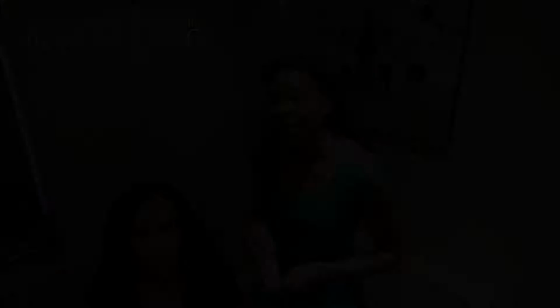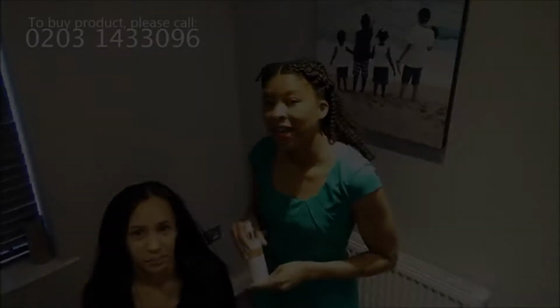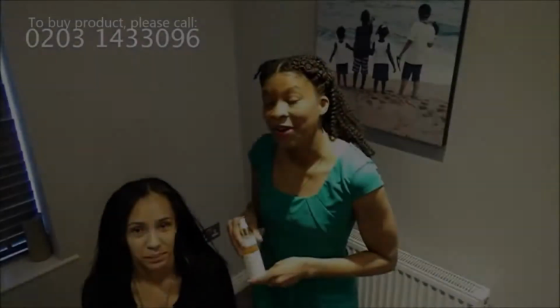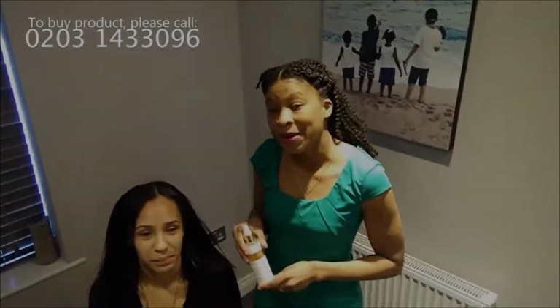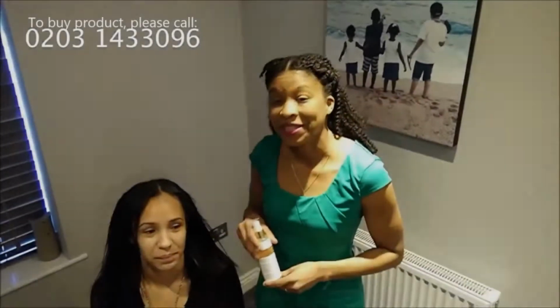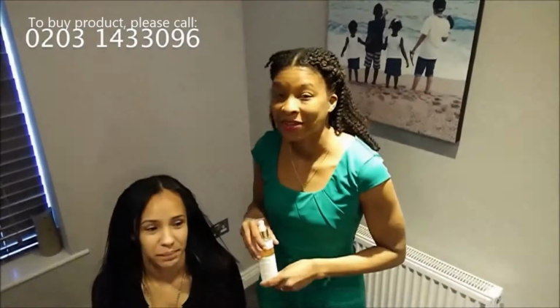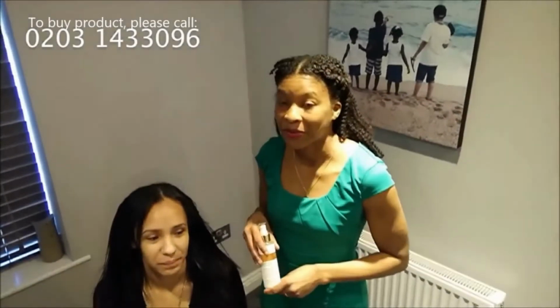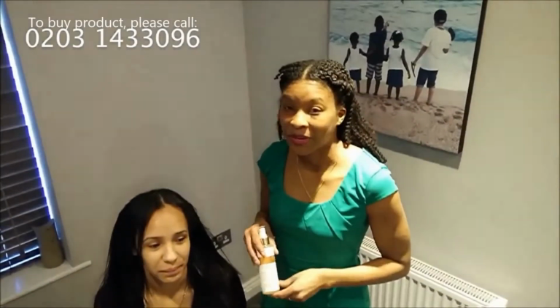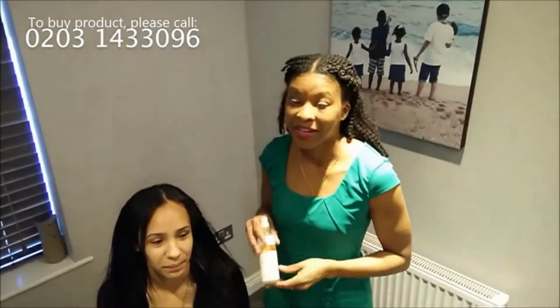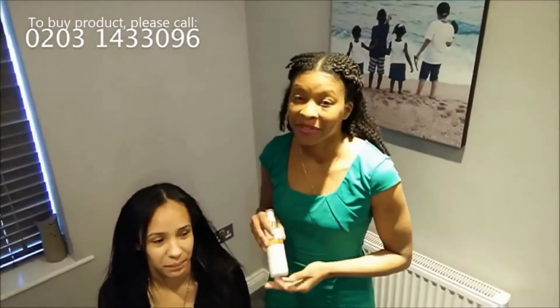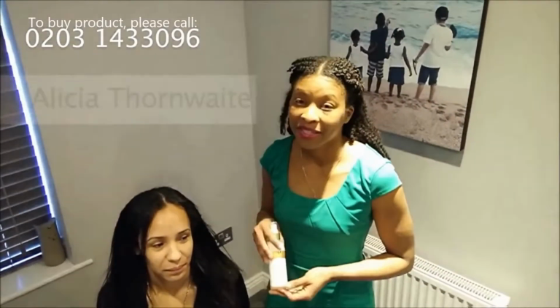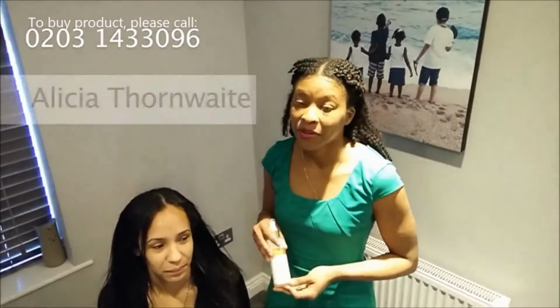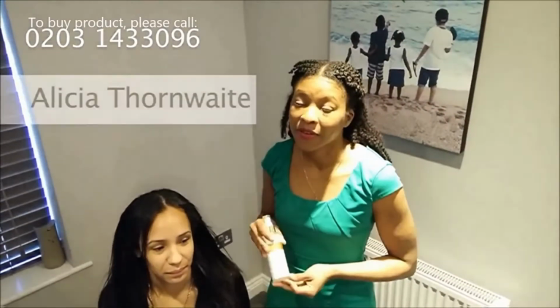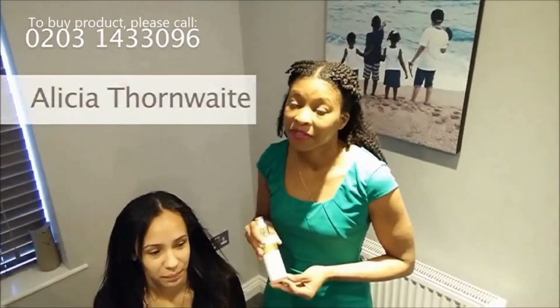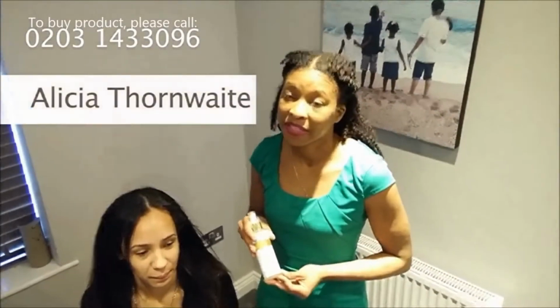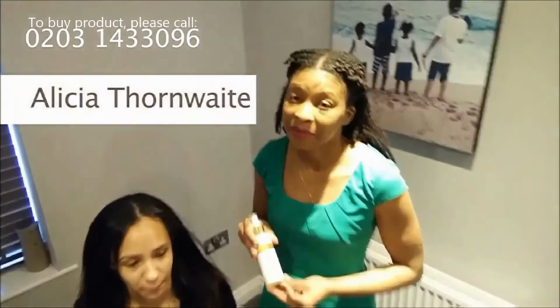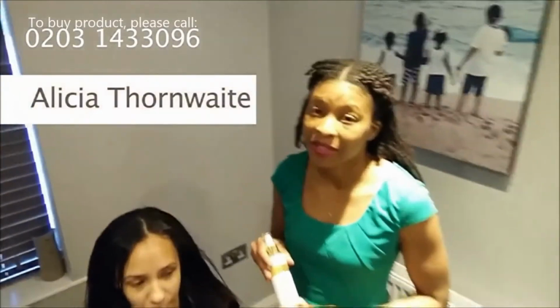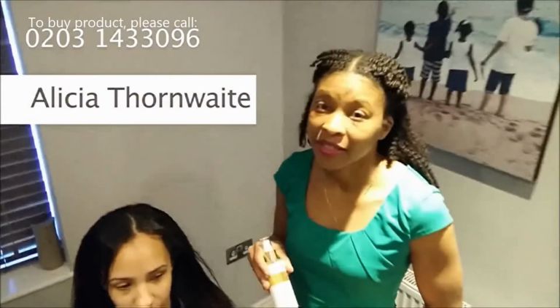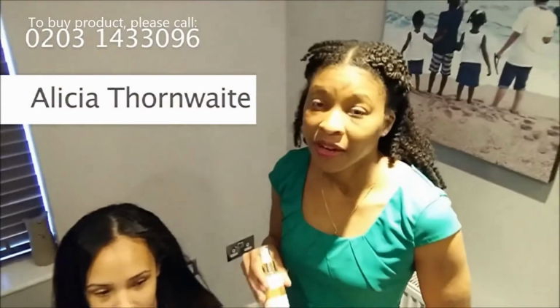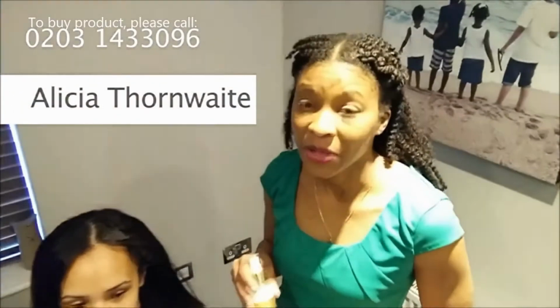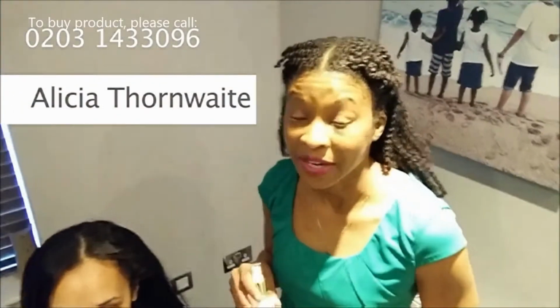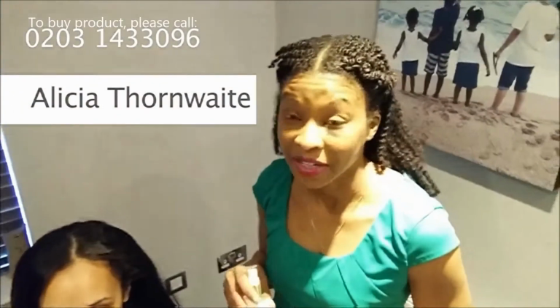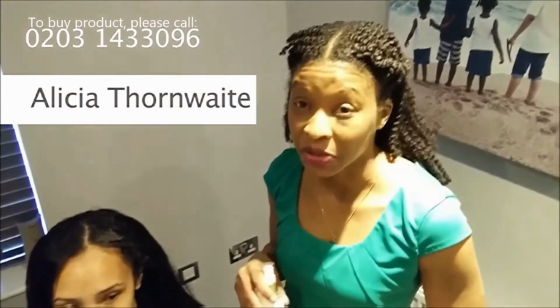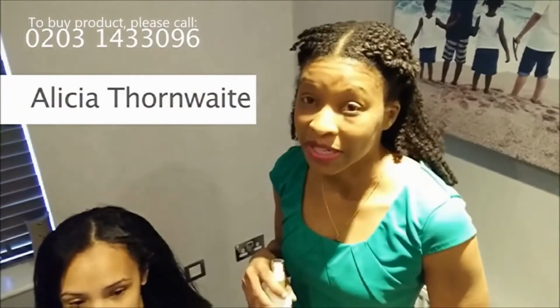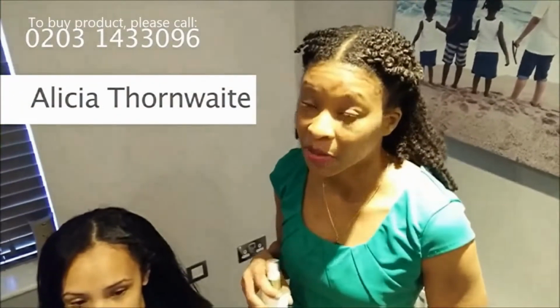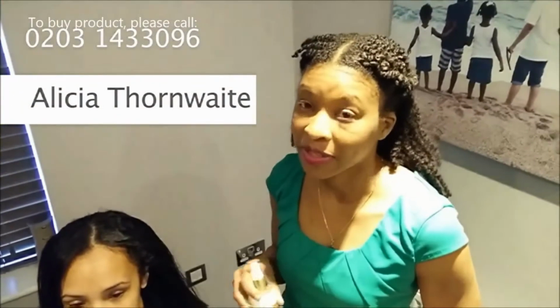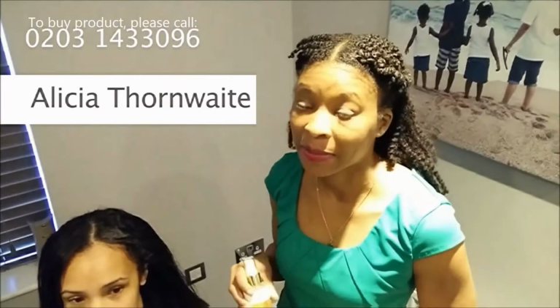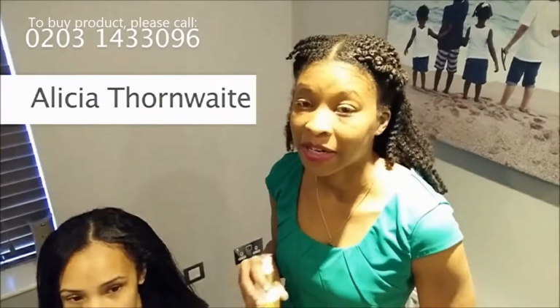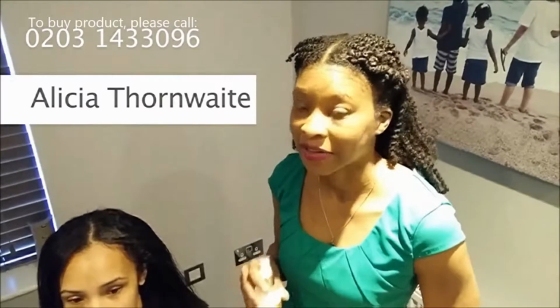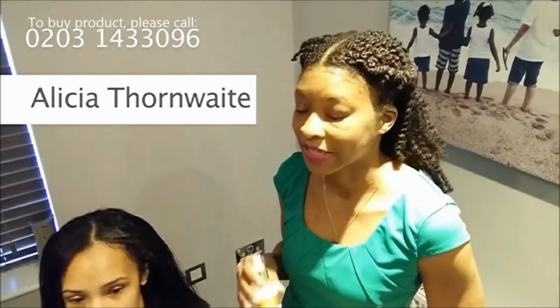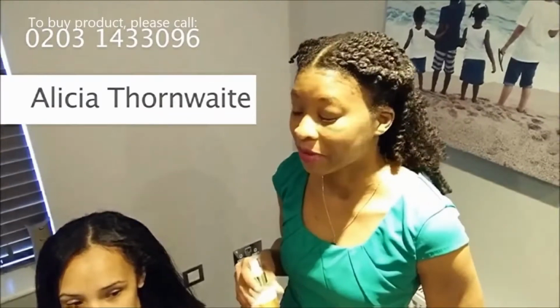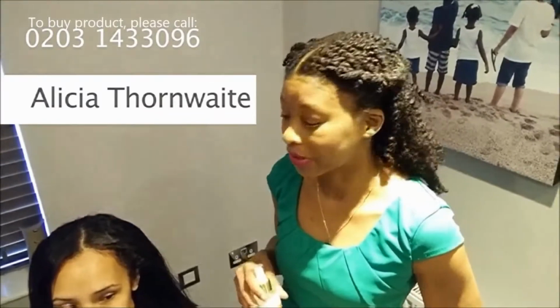Hello, I'm Alyssia Thornthwaite and I'm the CEO of Afrodata Ltd. We make luxury Caribbean inspired hair and skin products.